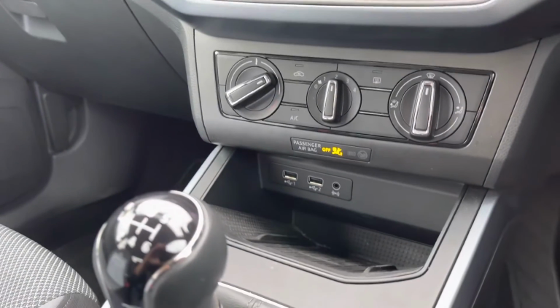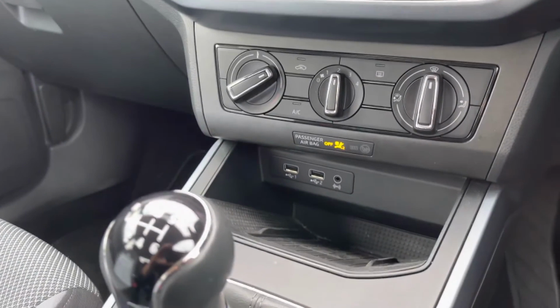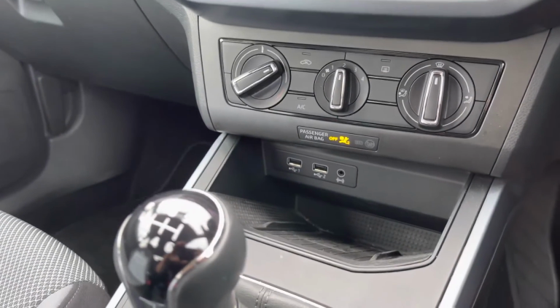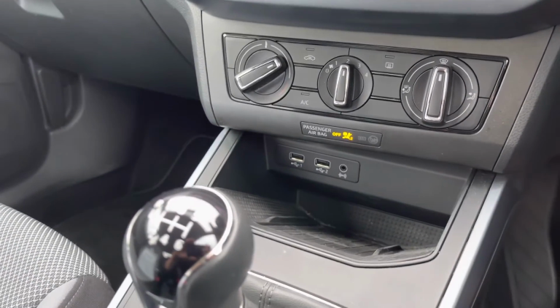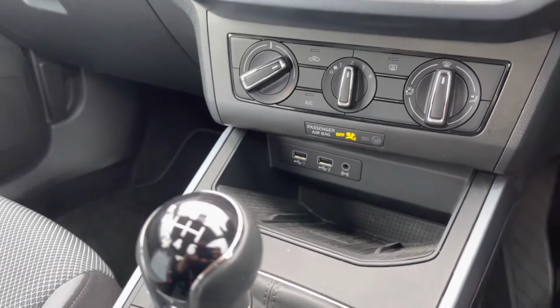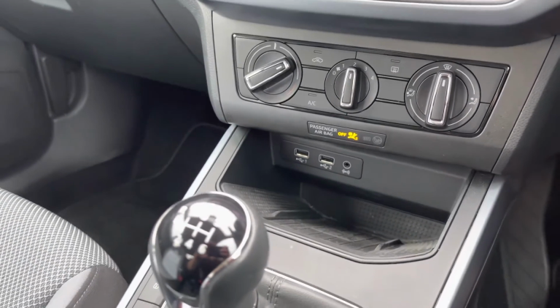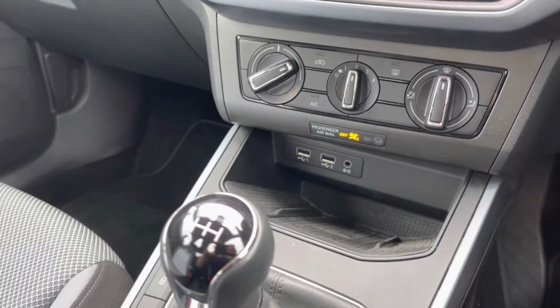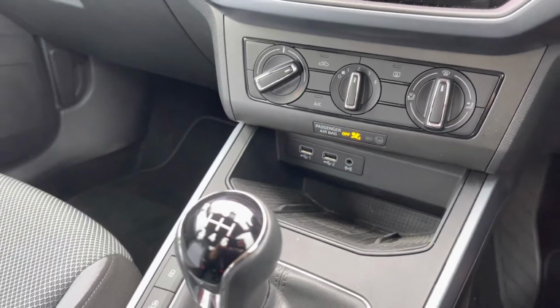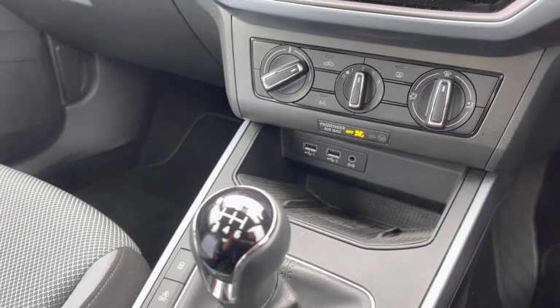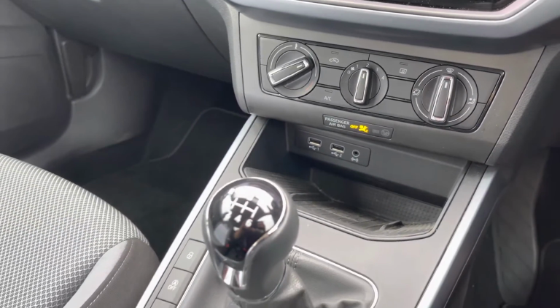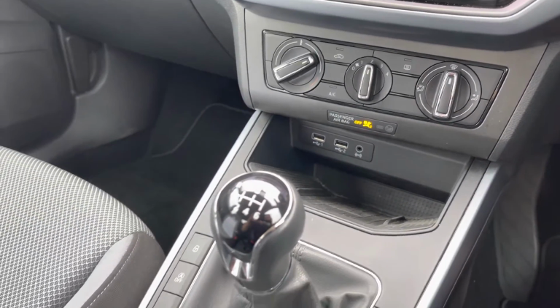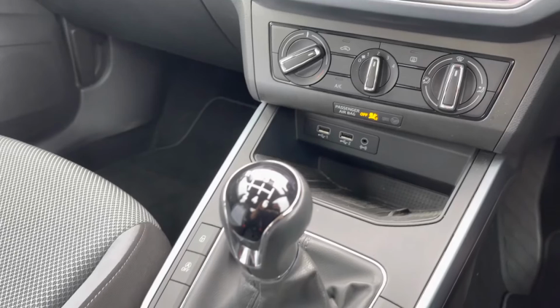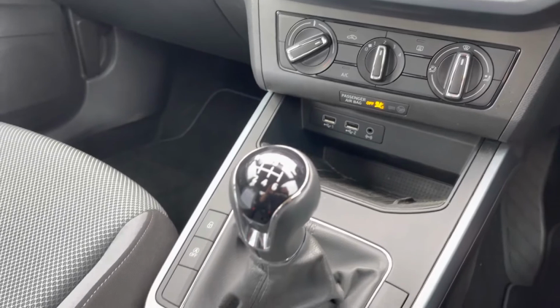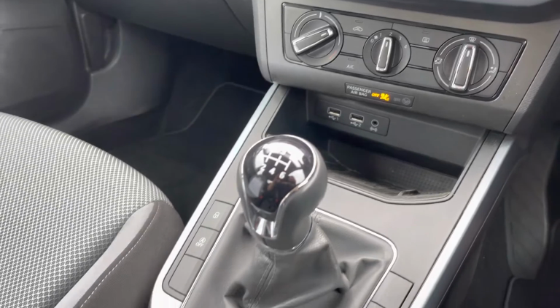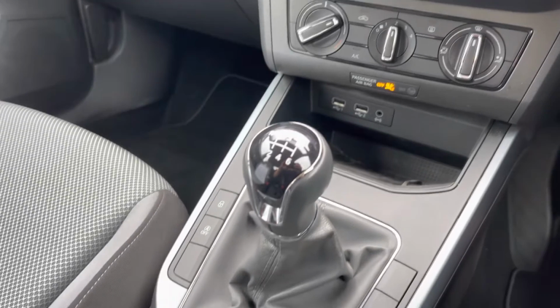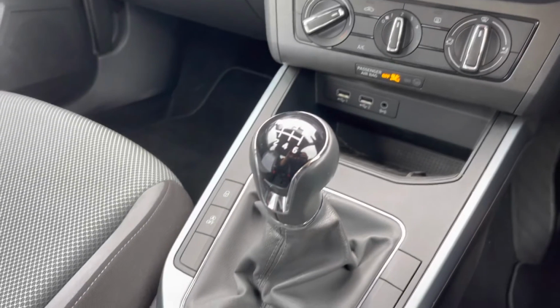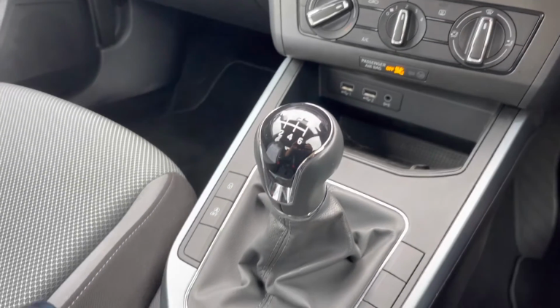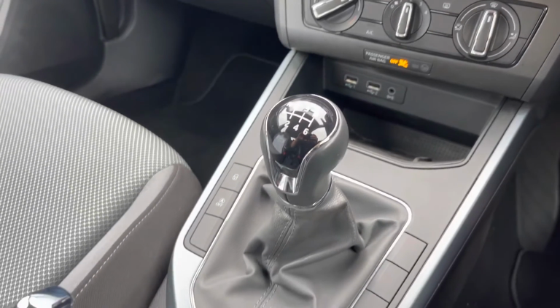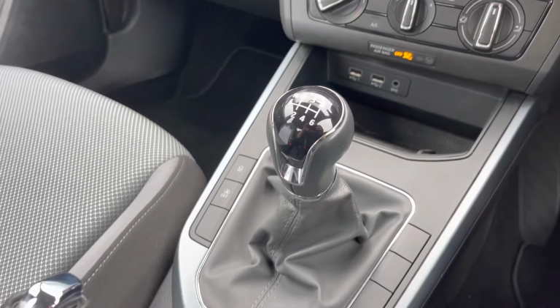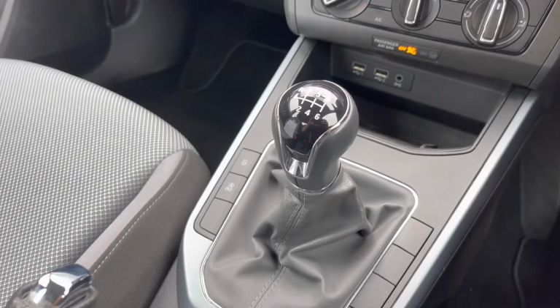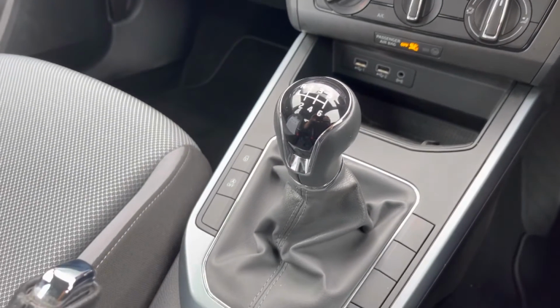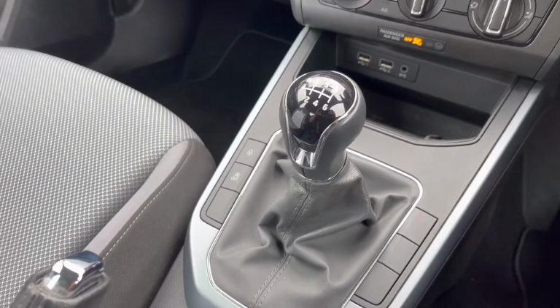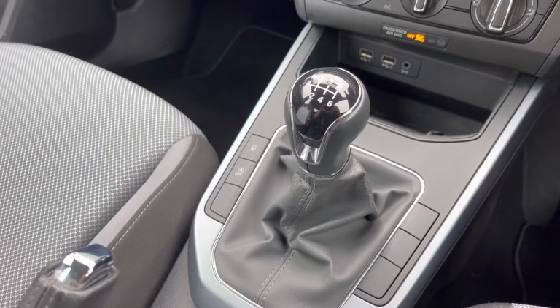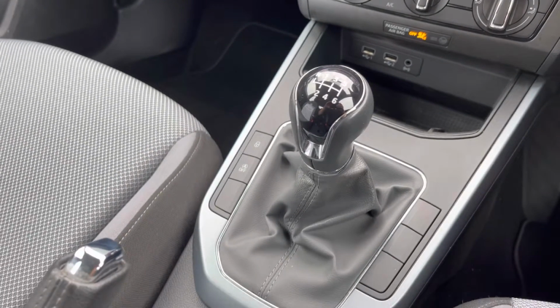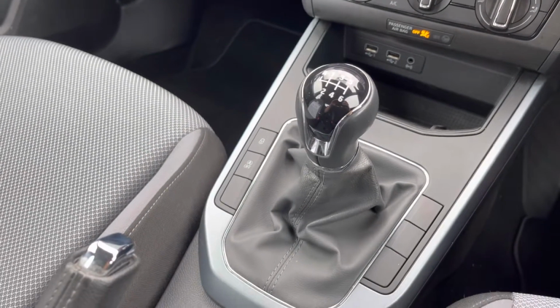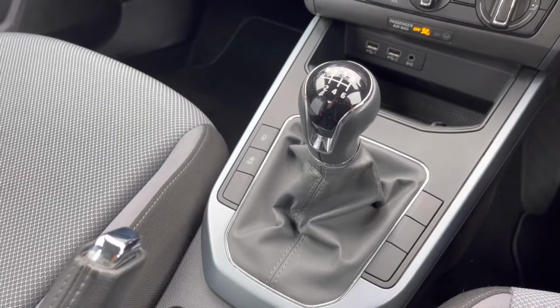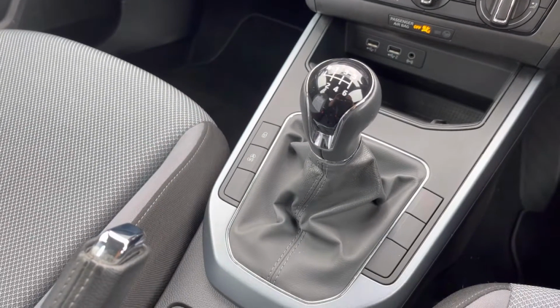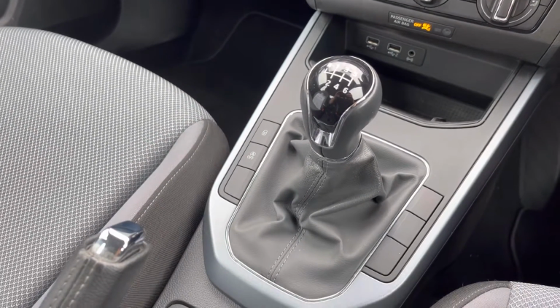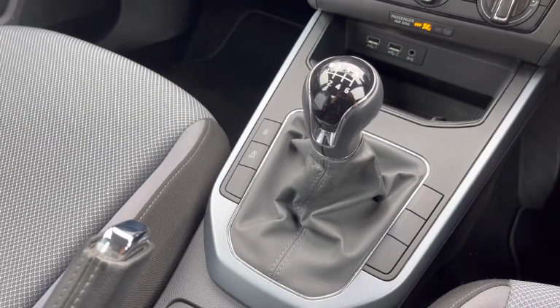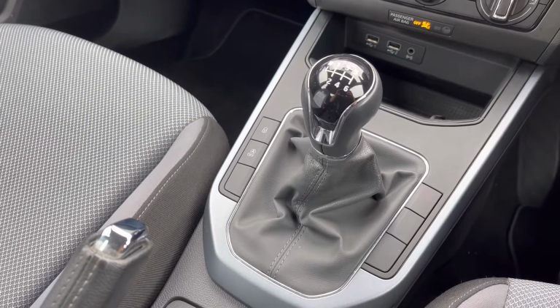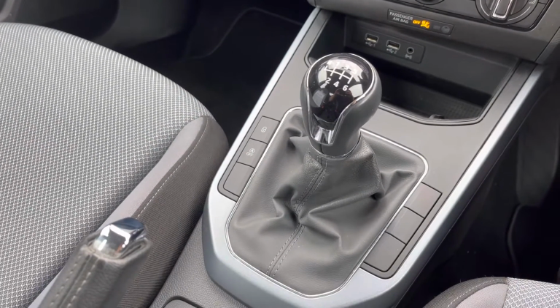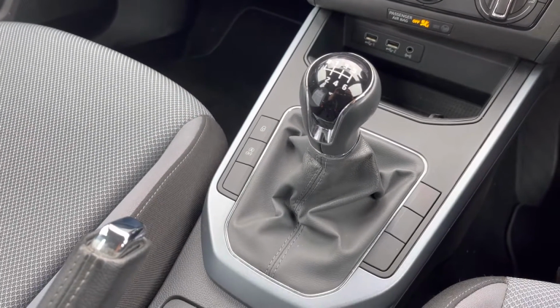The vehicle comes with Park Pilot which will help you when reversing into a space, just to give you that extra bit of confidence. Just below we have the aircon controls, the wireless phone charging system, and the six-speed manual gear selector.